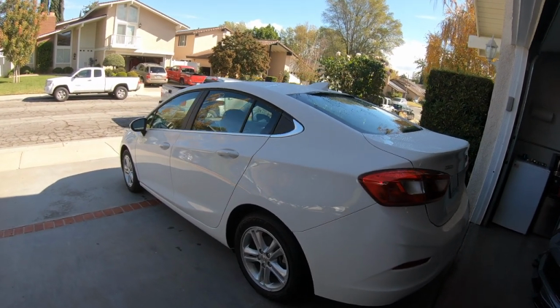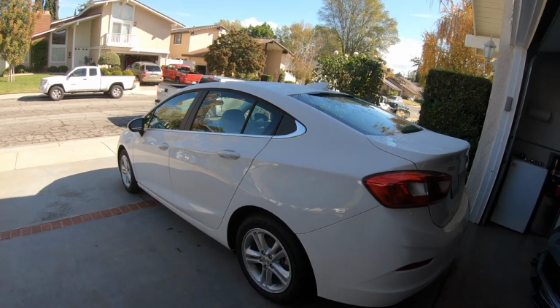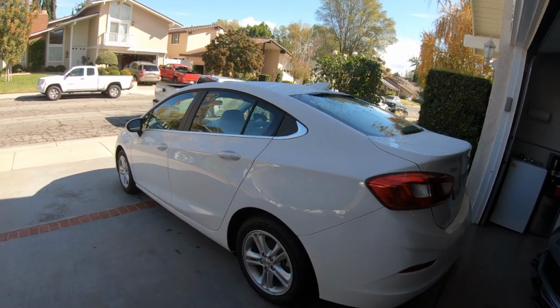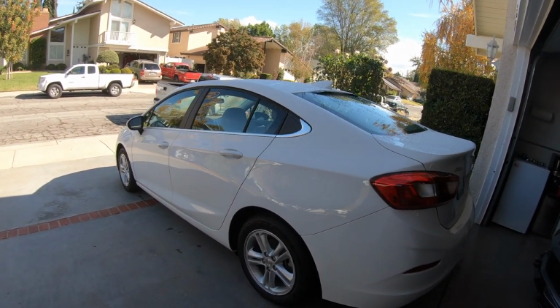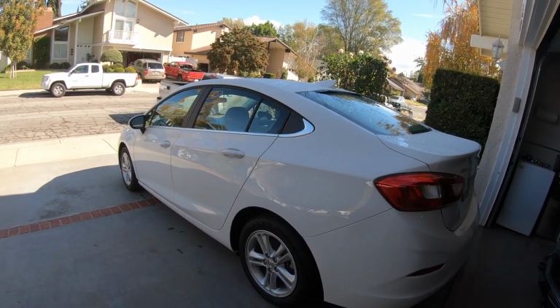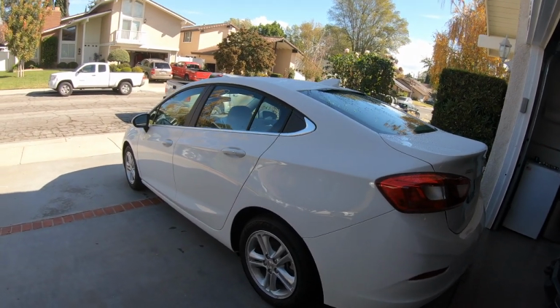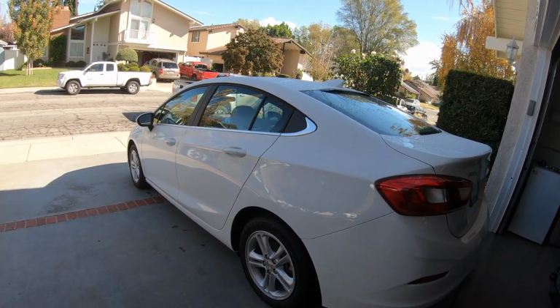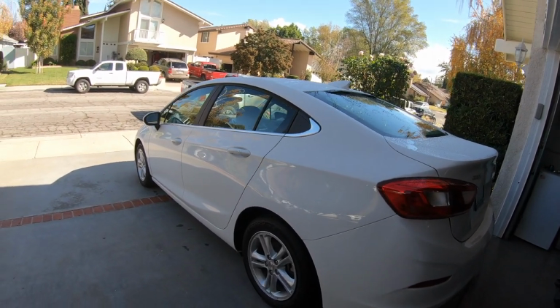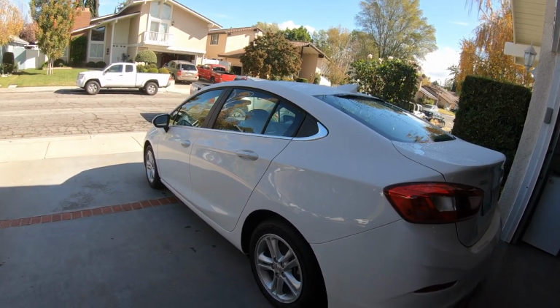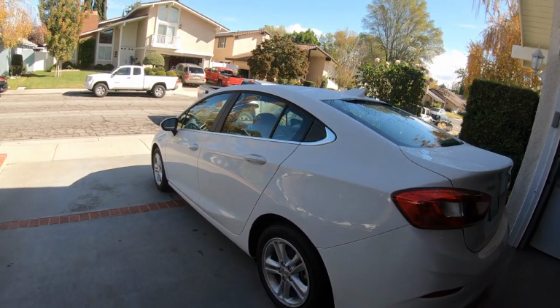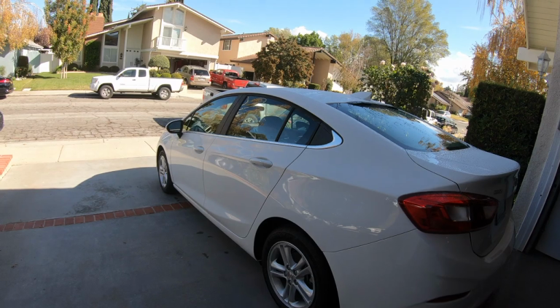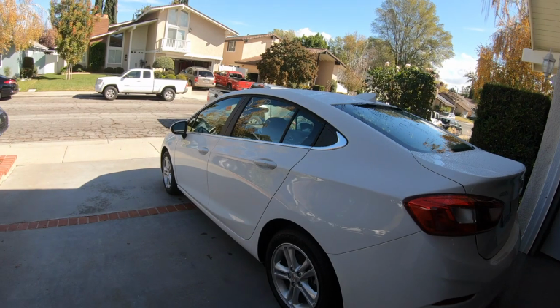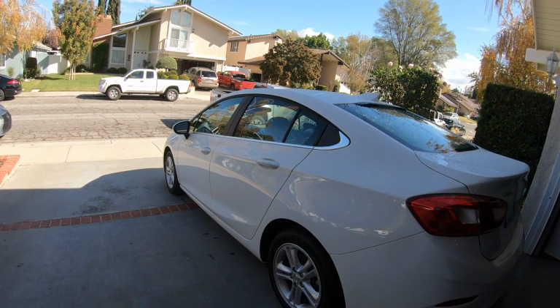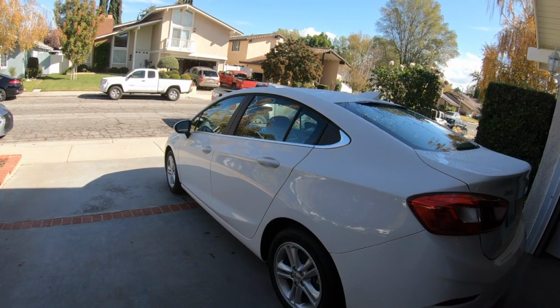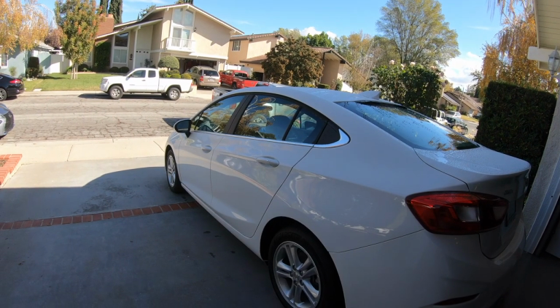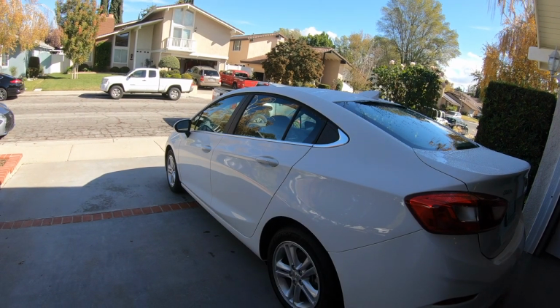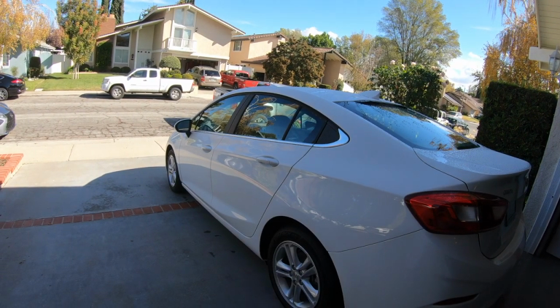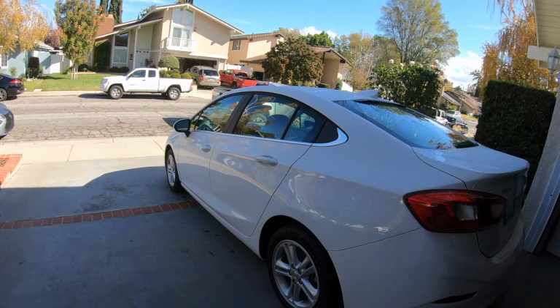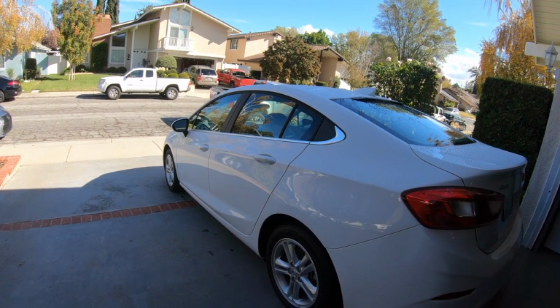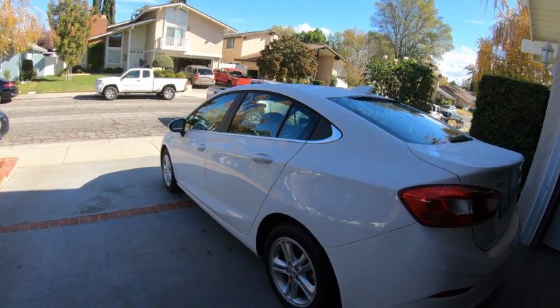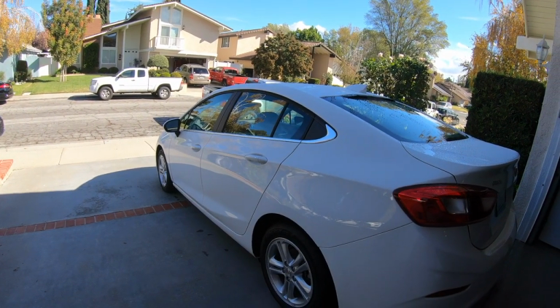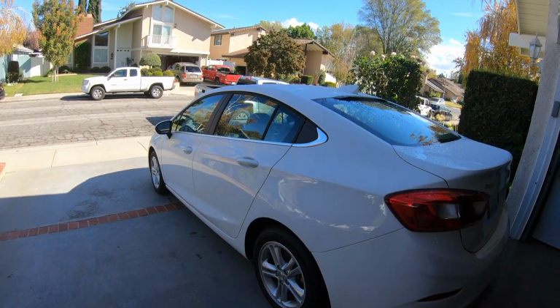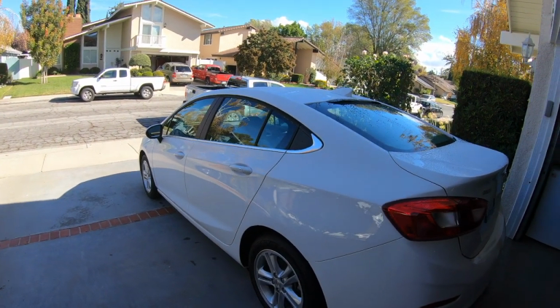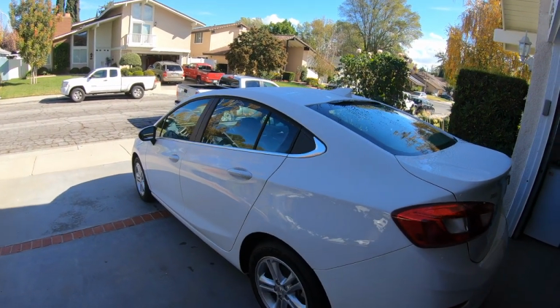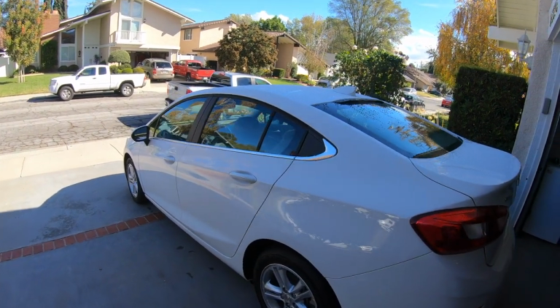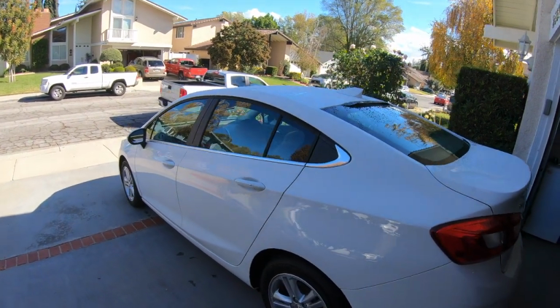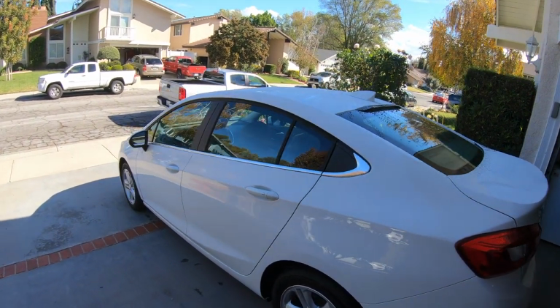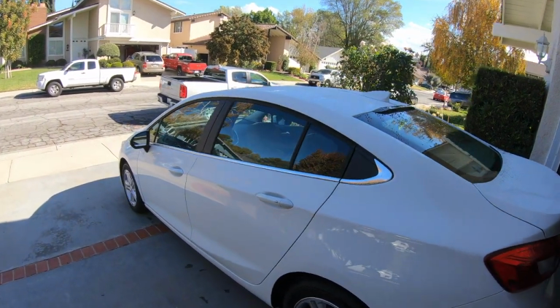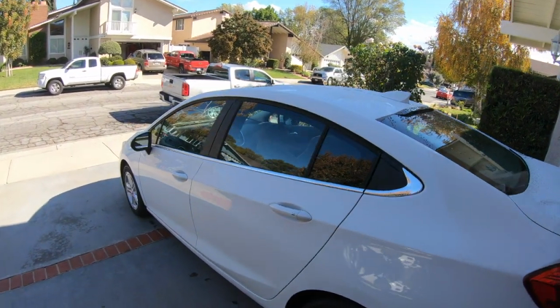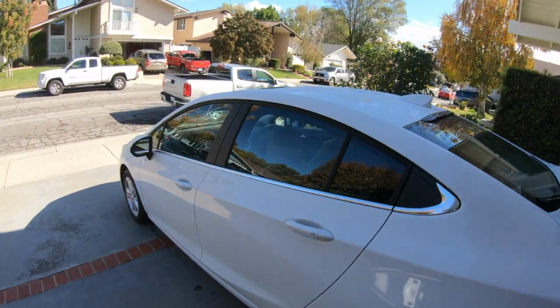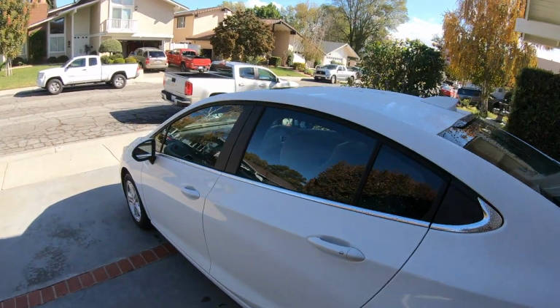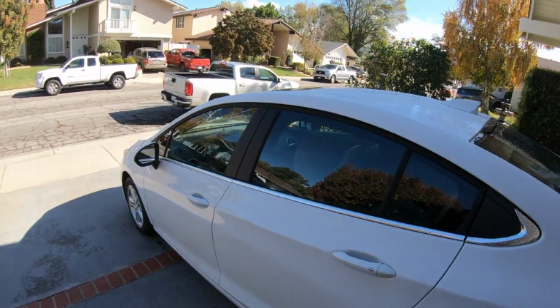The second option I have is the Sun and Sound package. So you get, in this case, a sunroof.